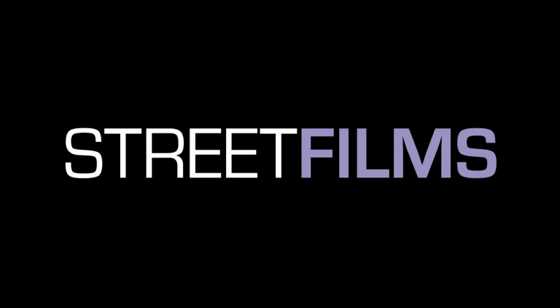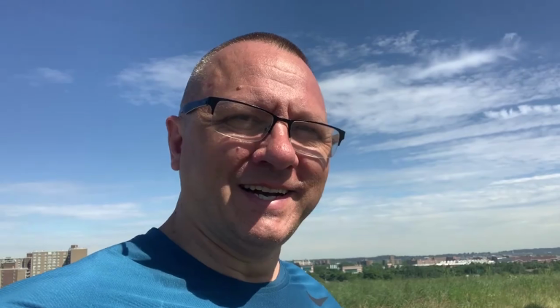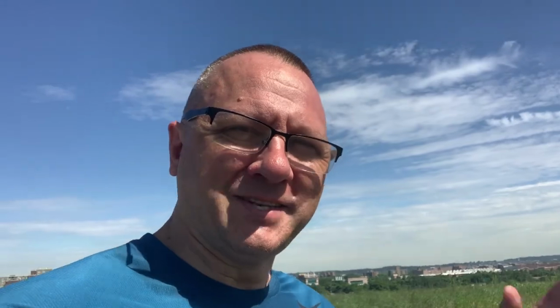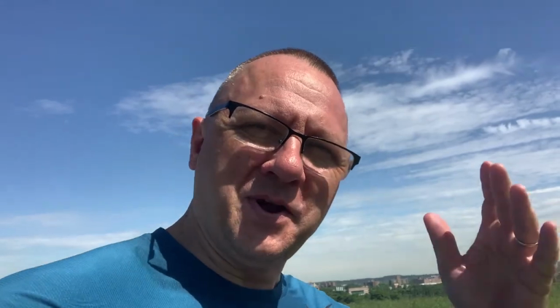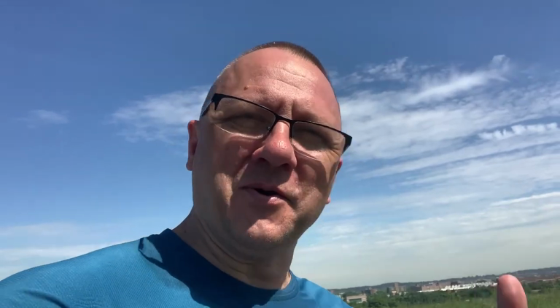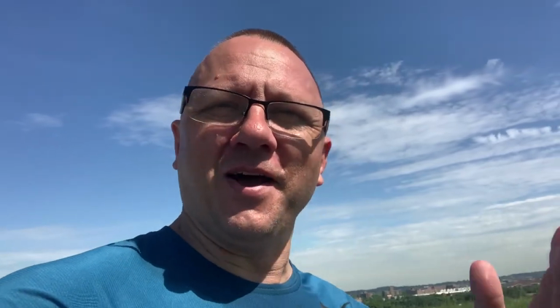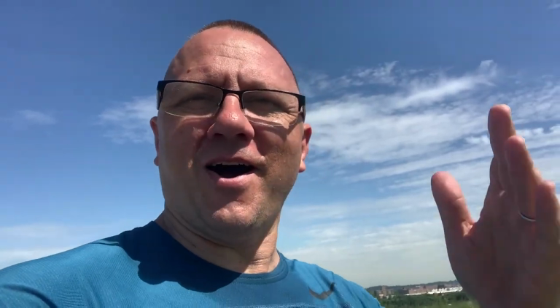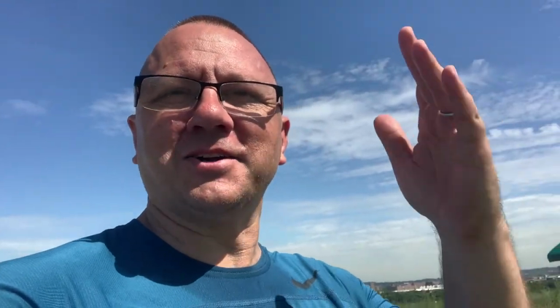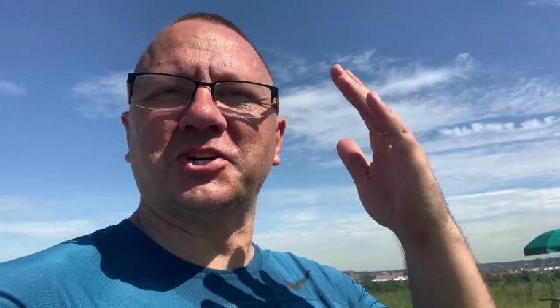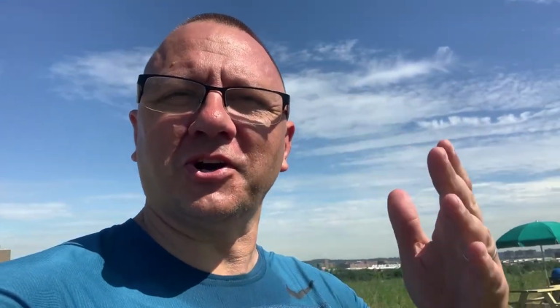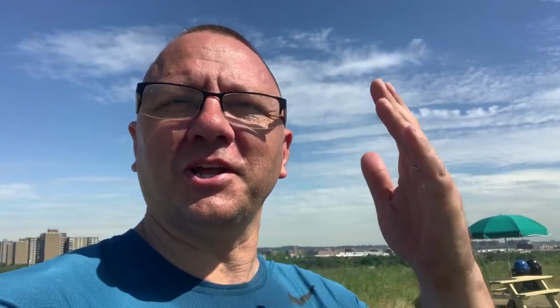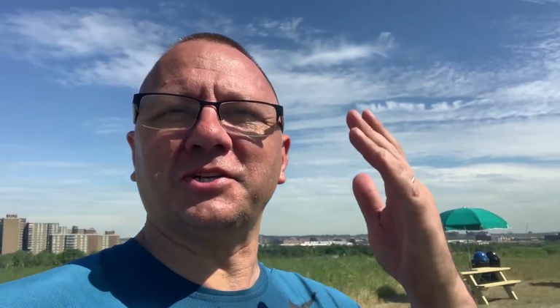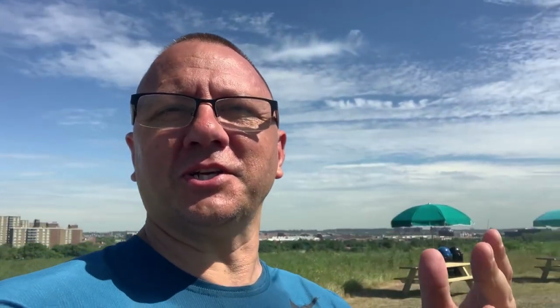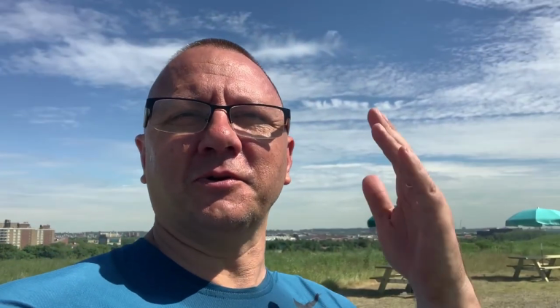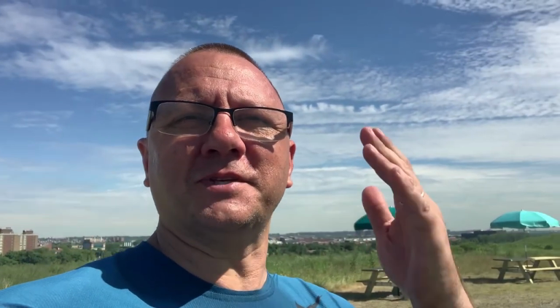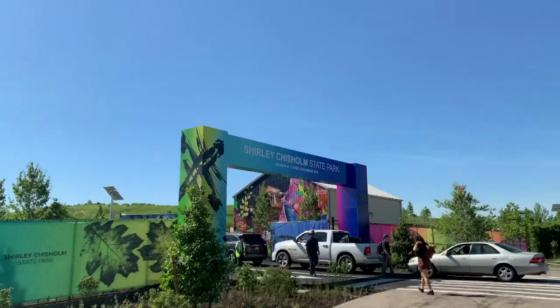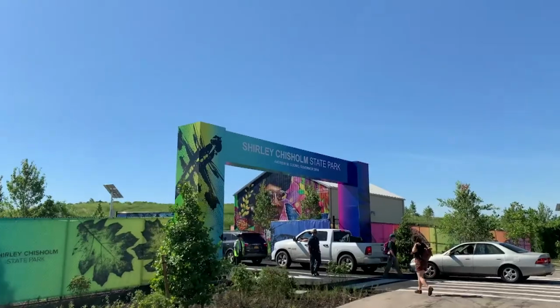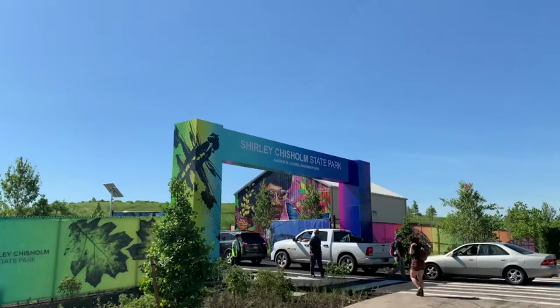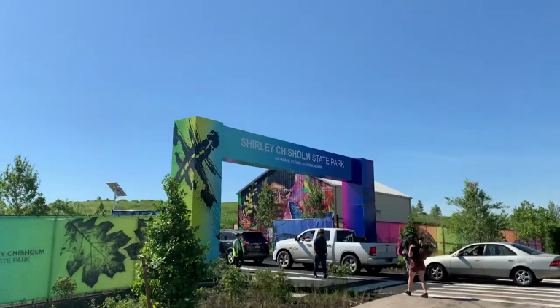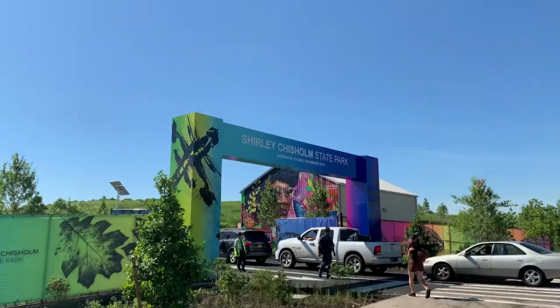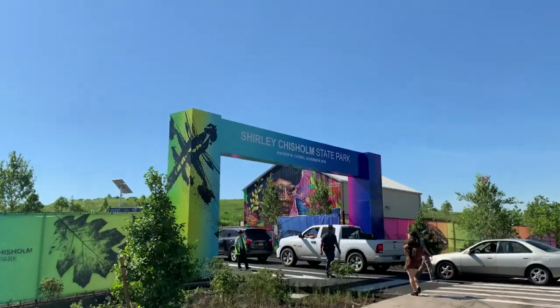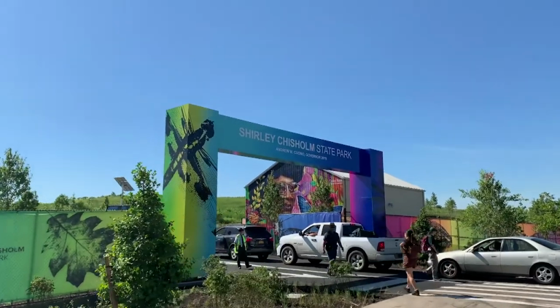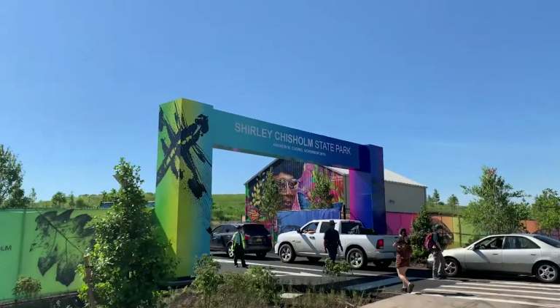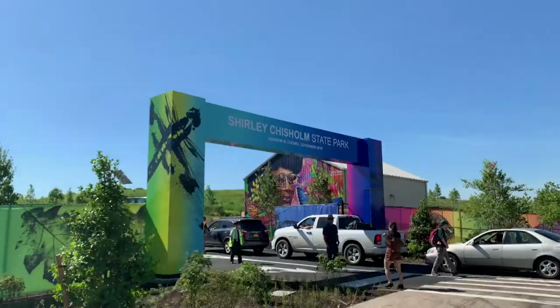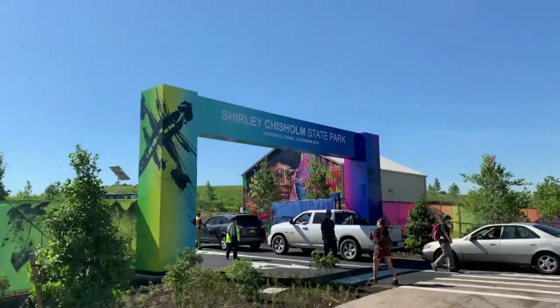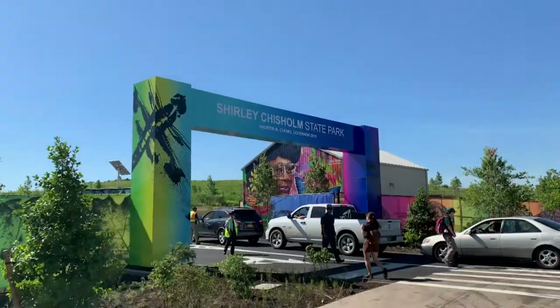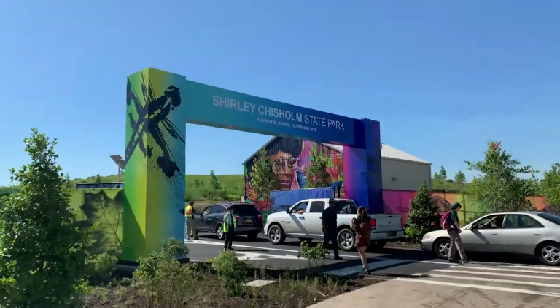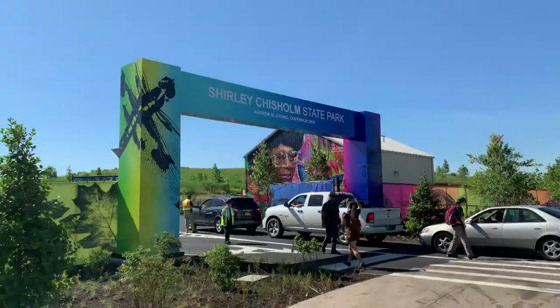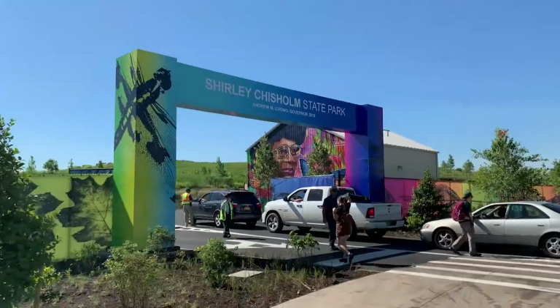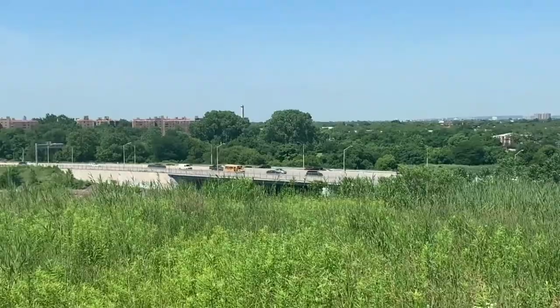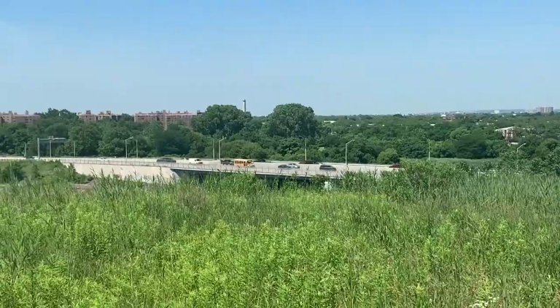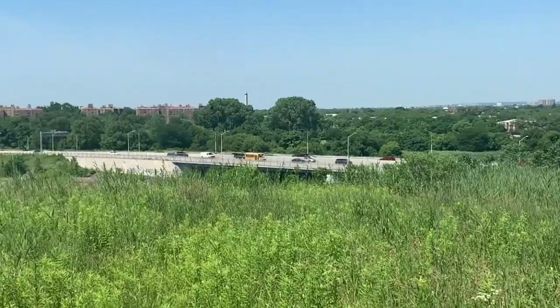So here we are — Shirley Chisholm State Park. We're off the Belt Parkway in Brooklyn.